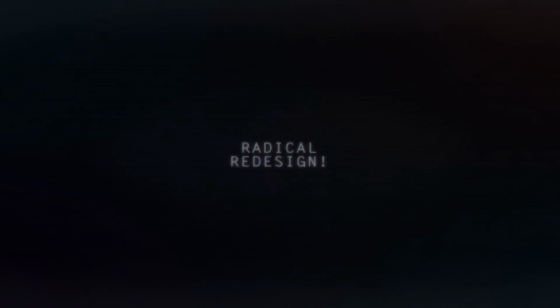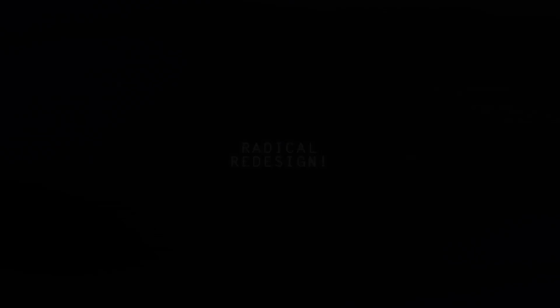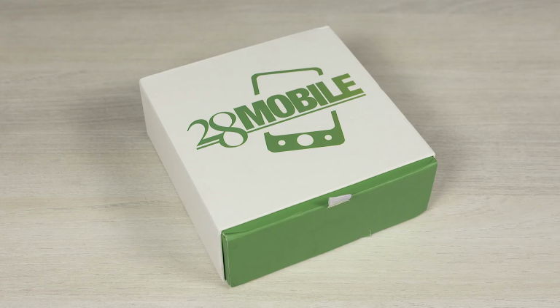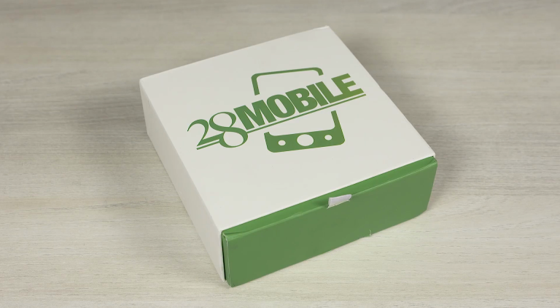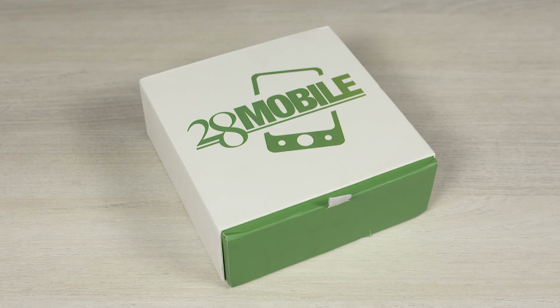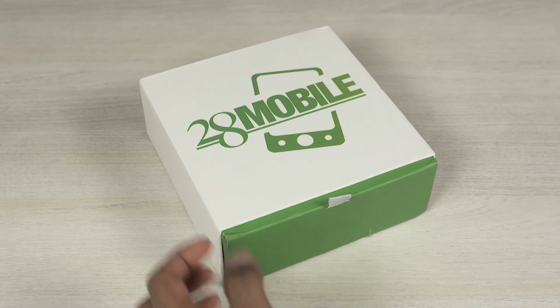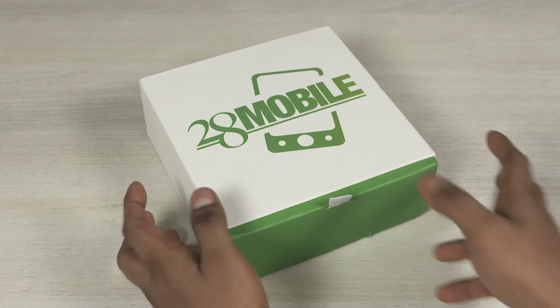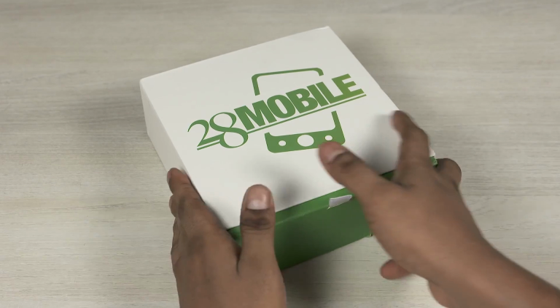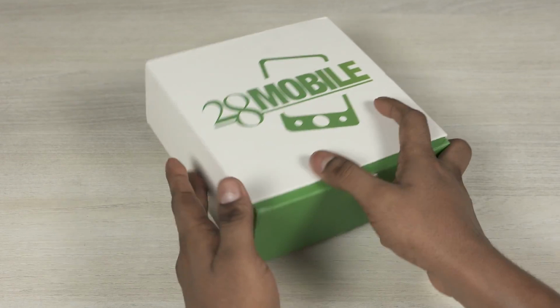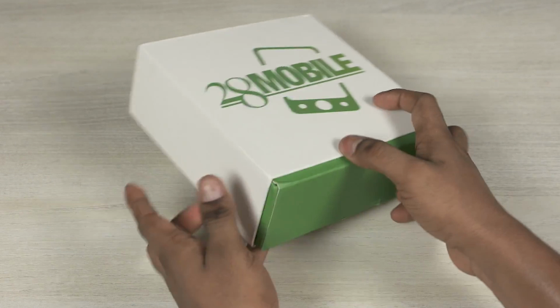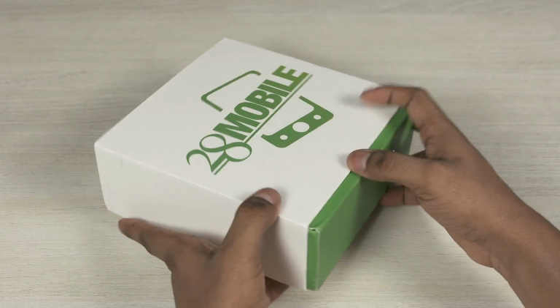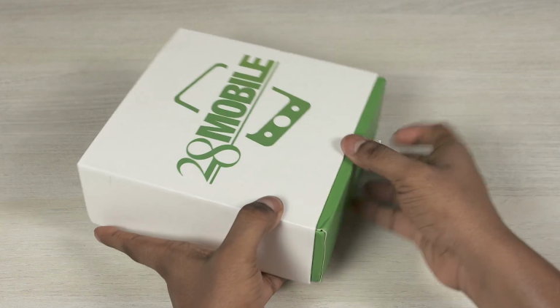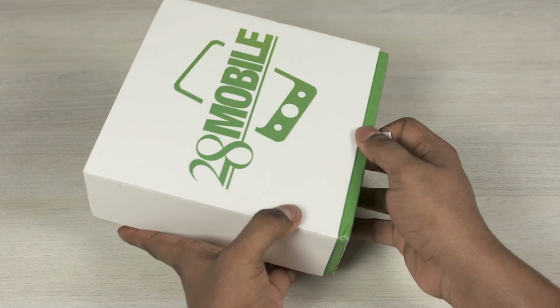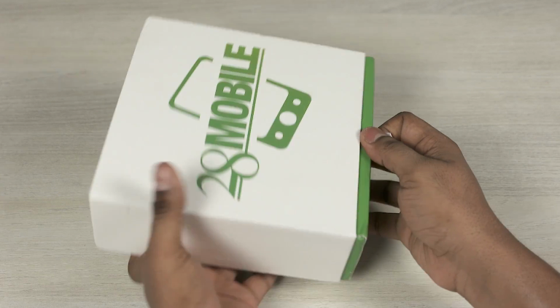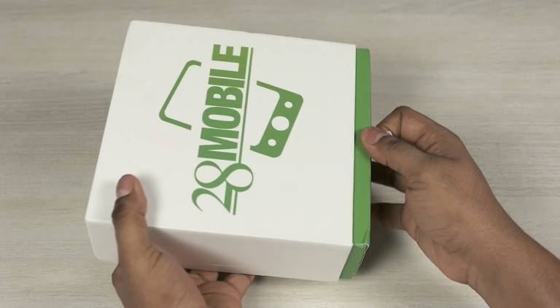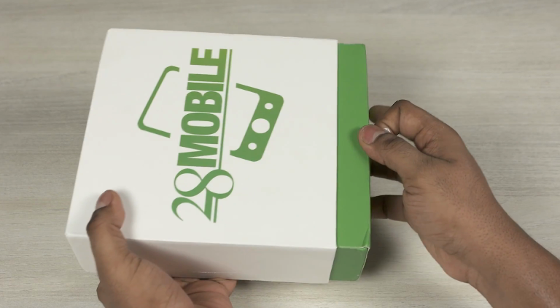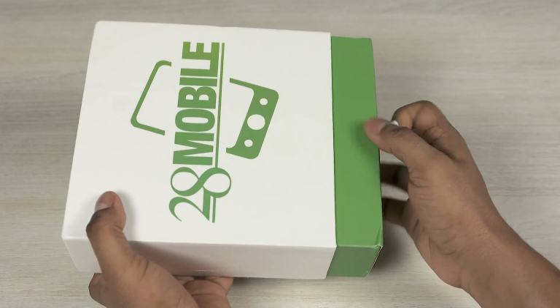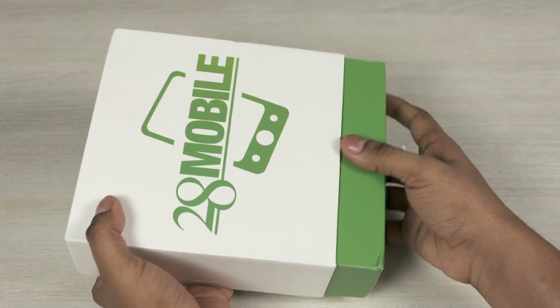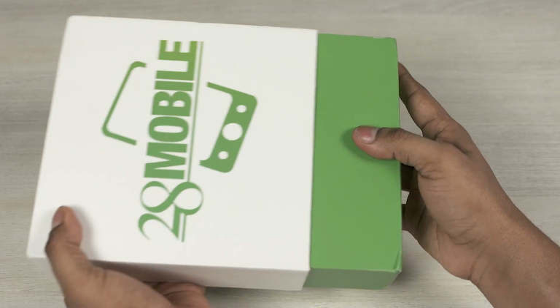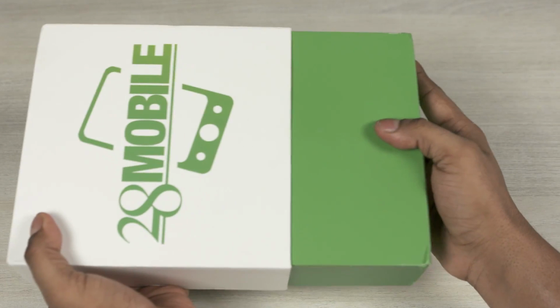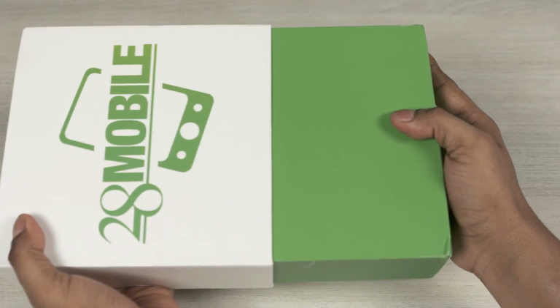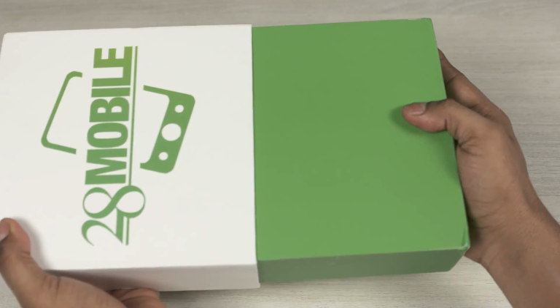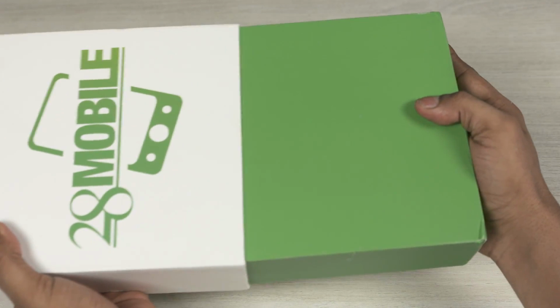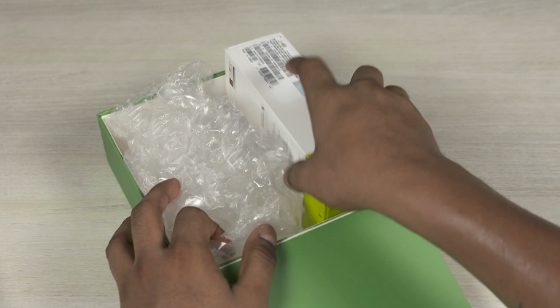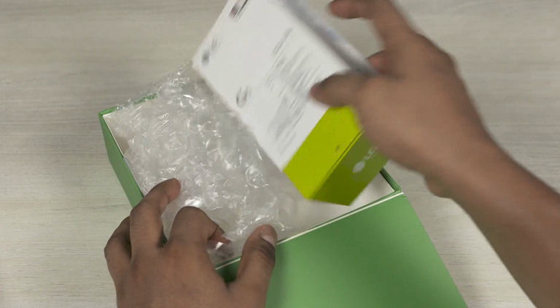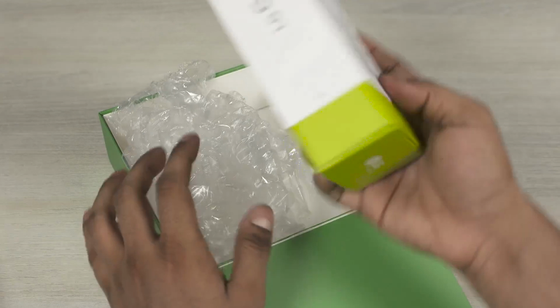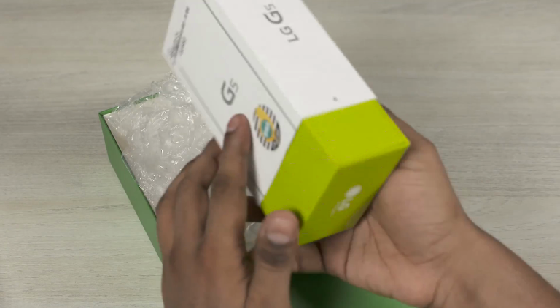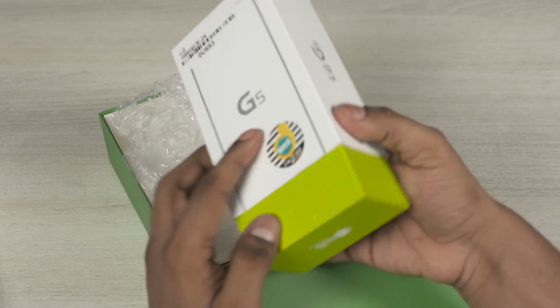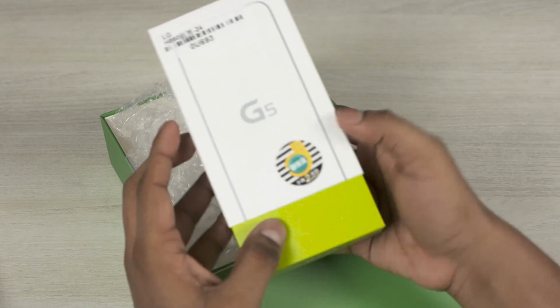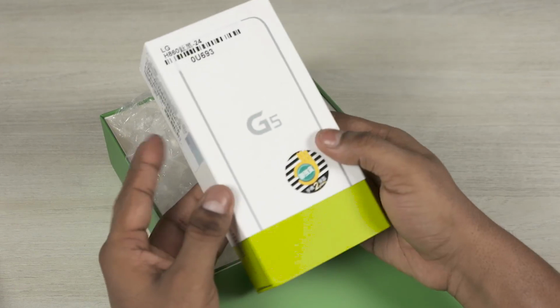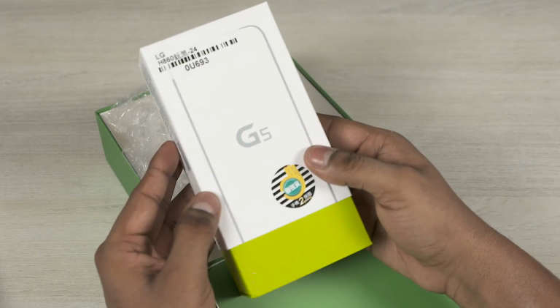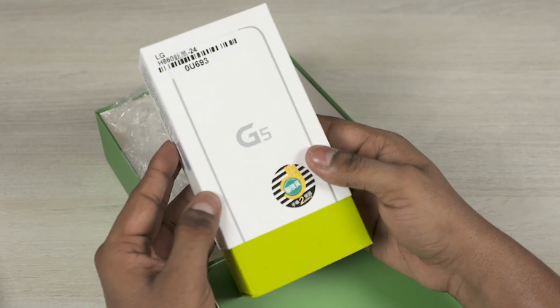Hey guys, Ash here from C4ETech, and in today's video let's take a look at LG's new flagship, the LG G5.